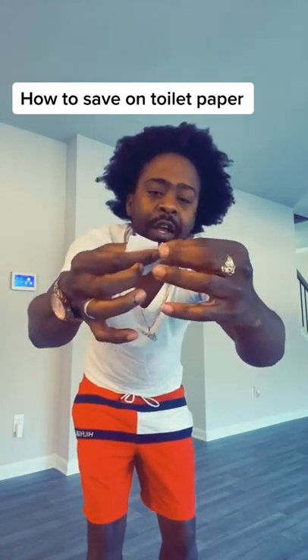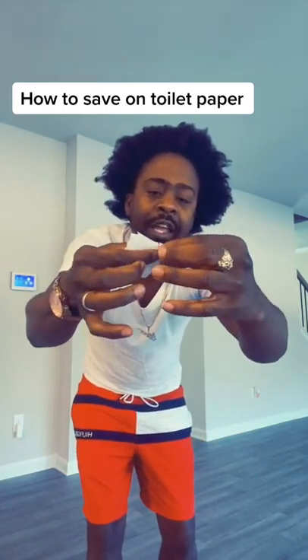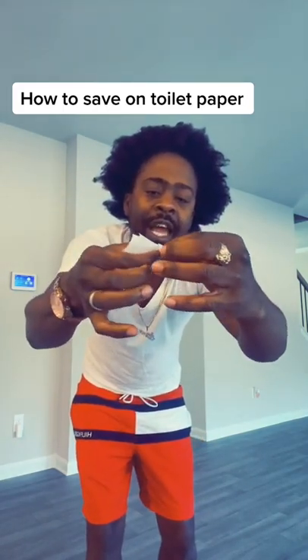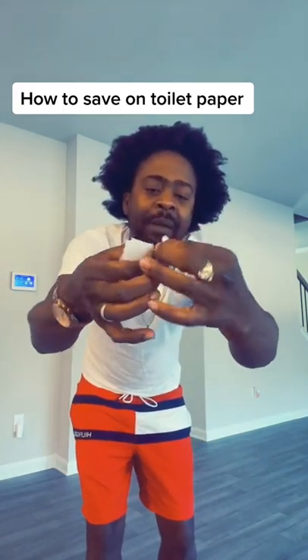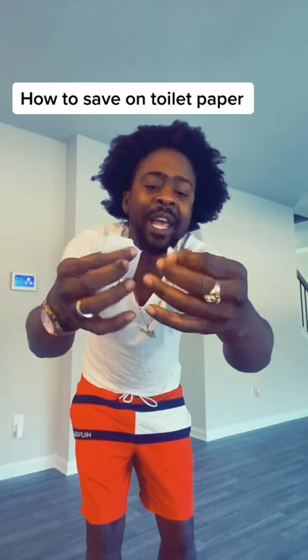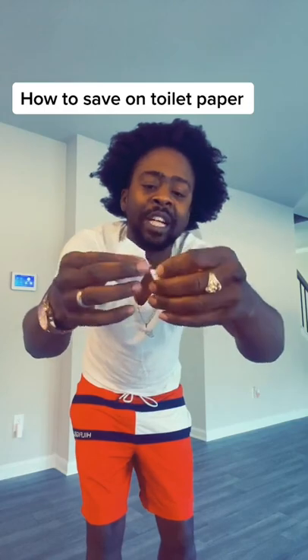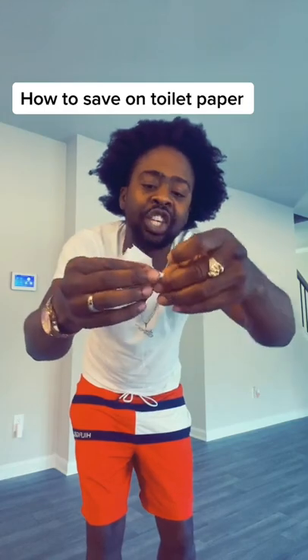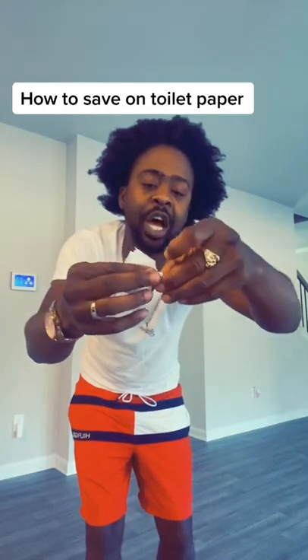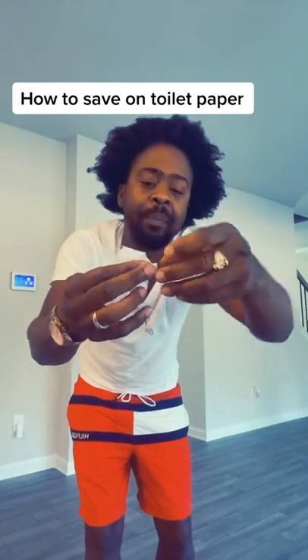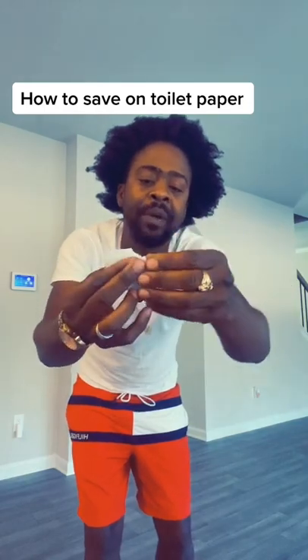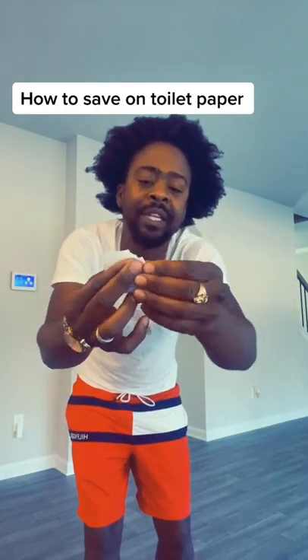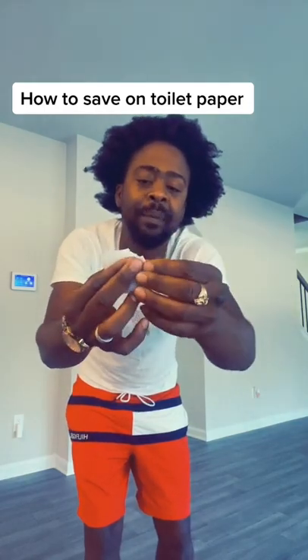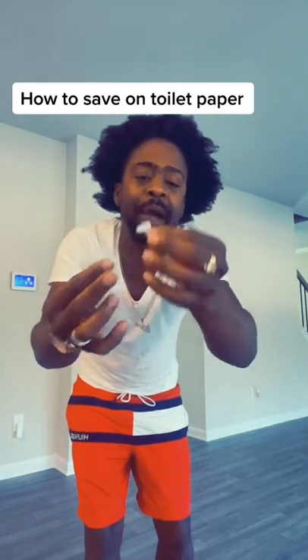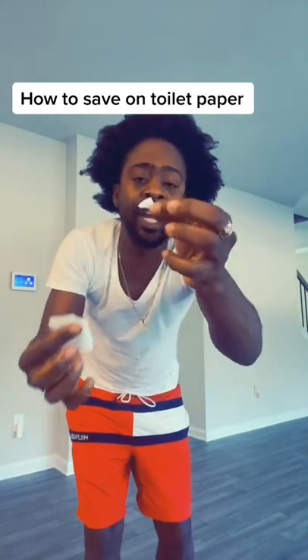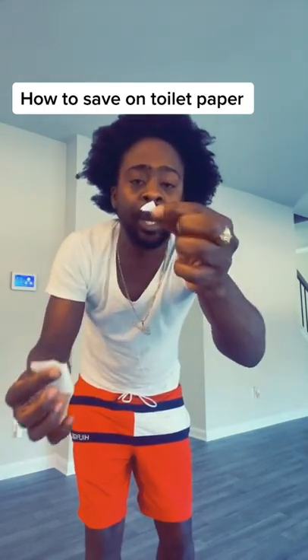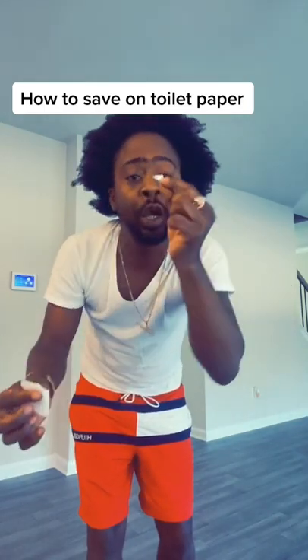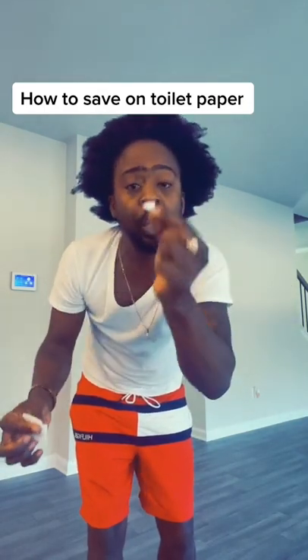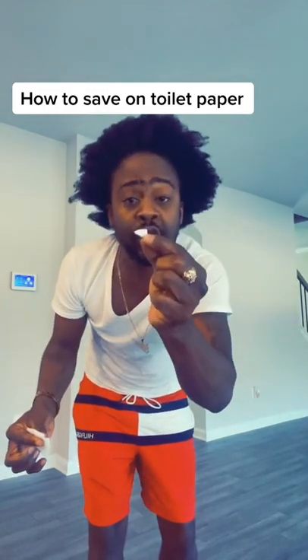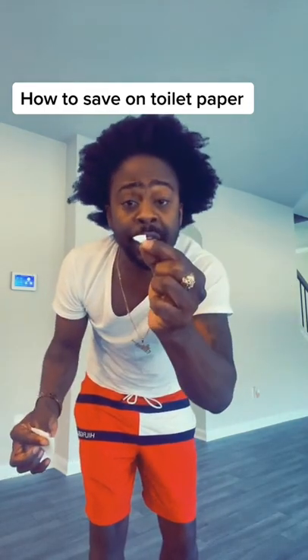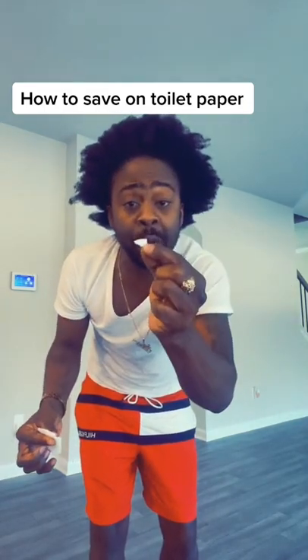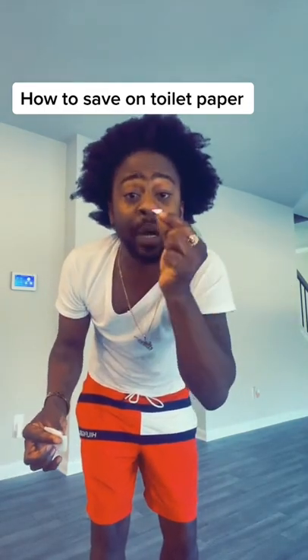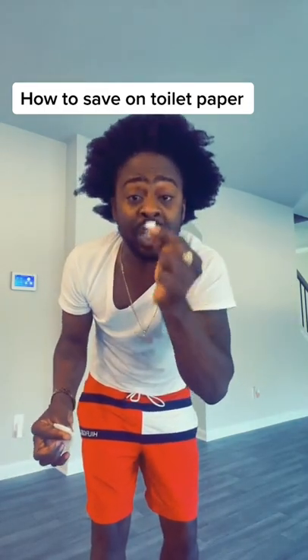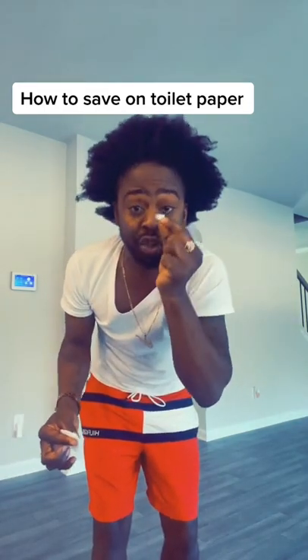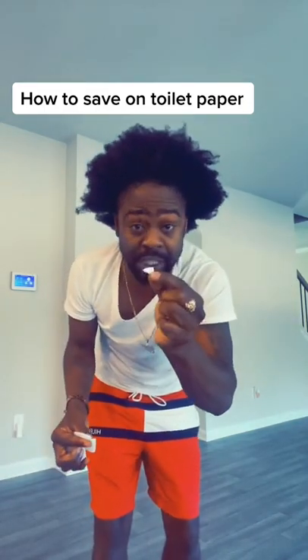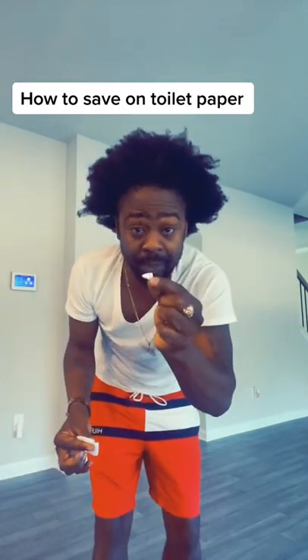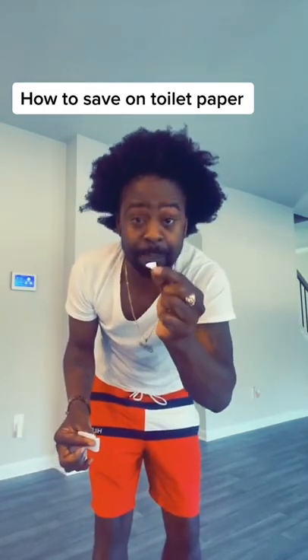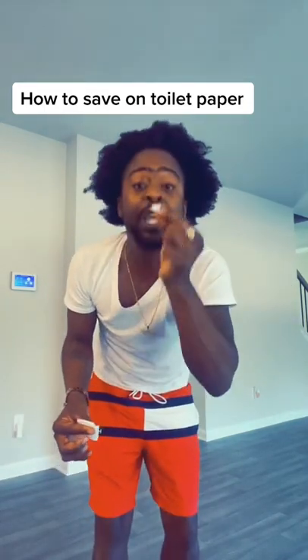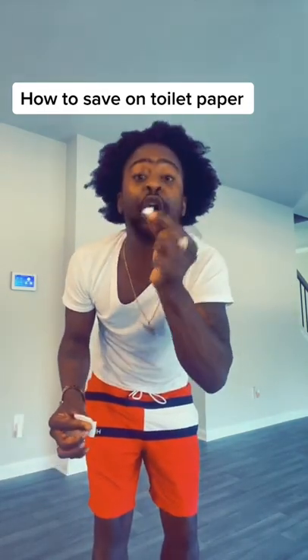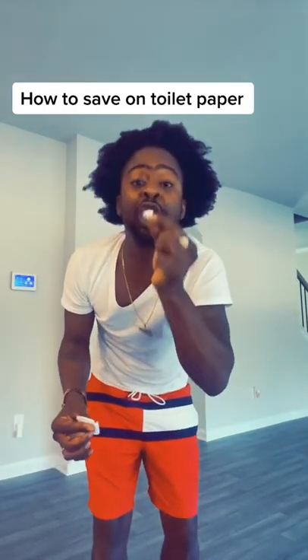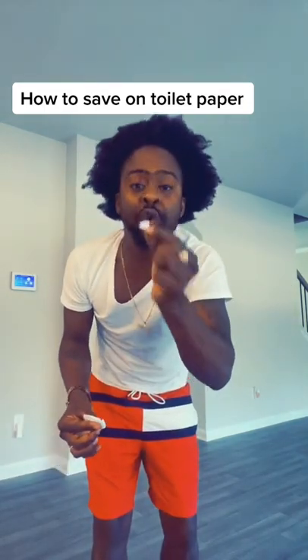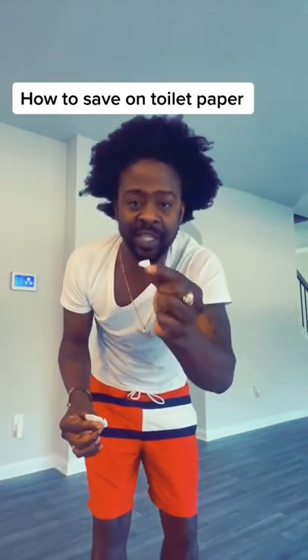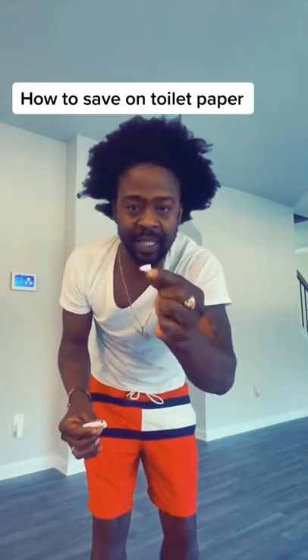Then you're going to tear off right here and make a sharp tip right here. Don't throw it away because trust me, you're going to use it.